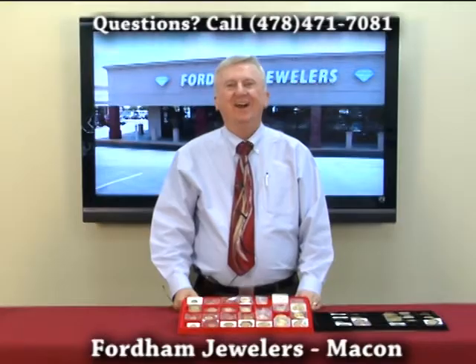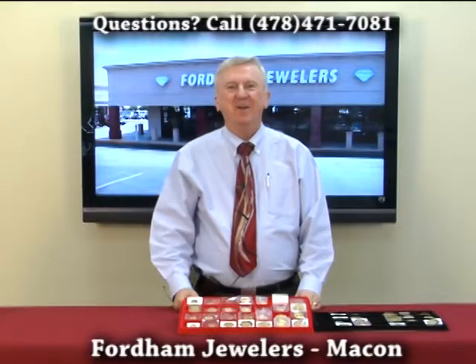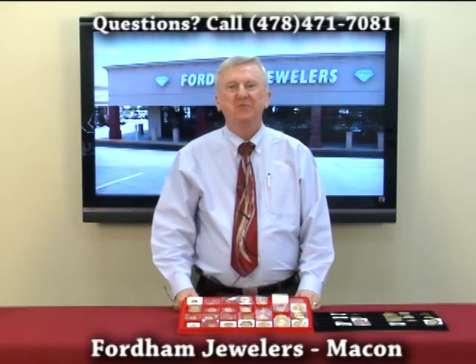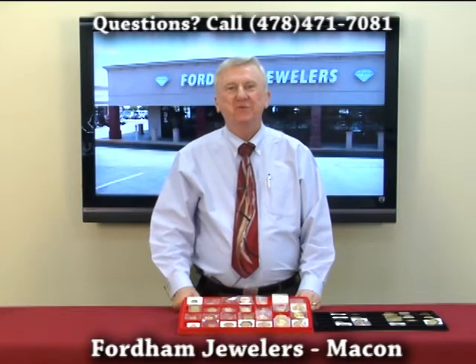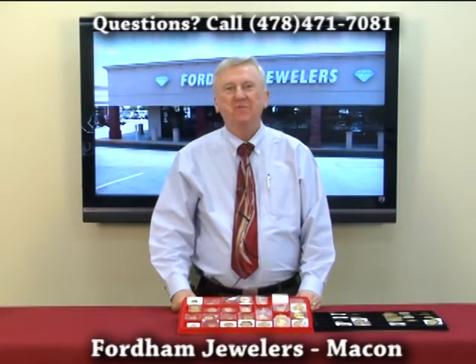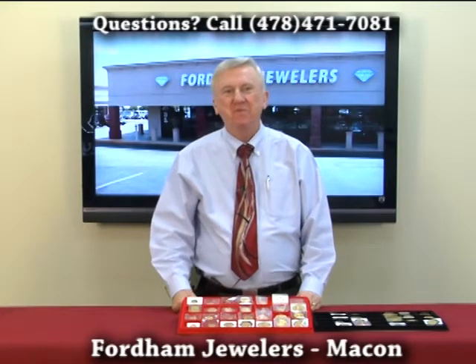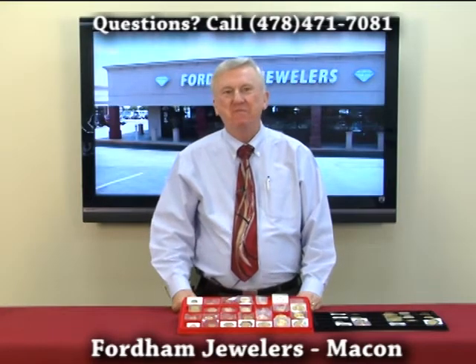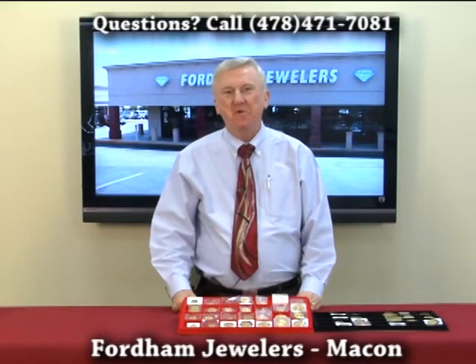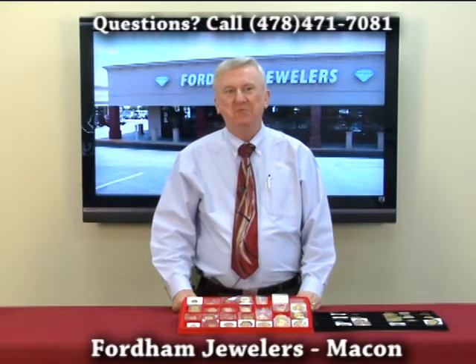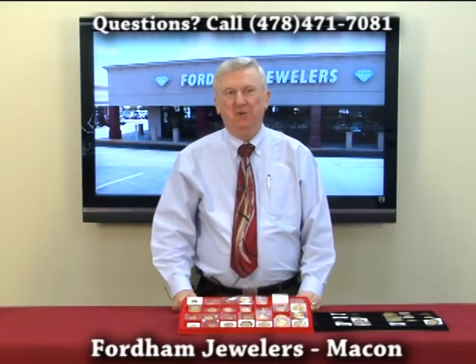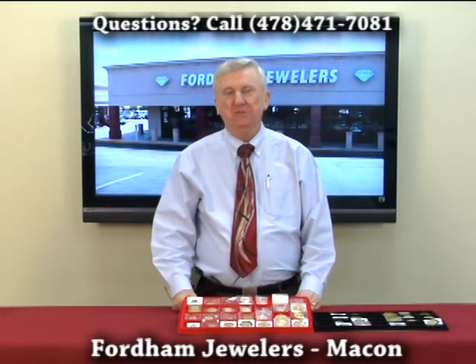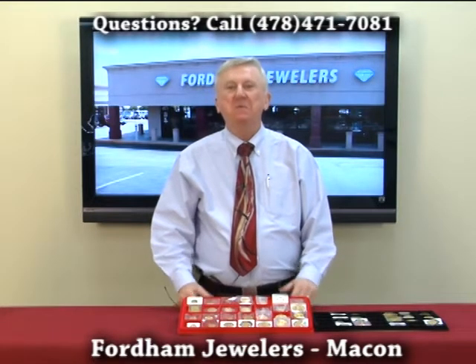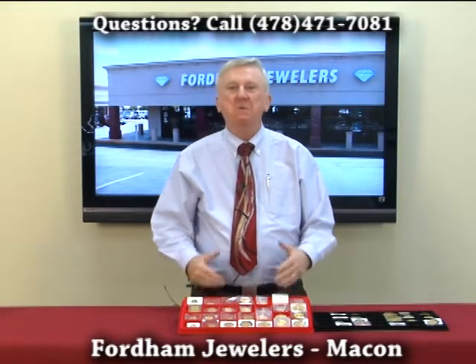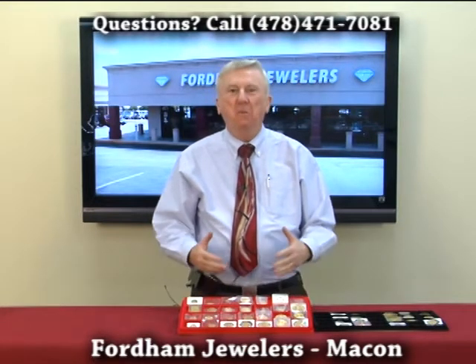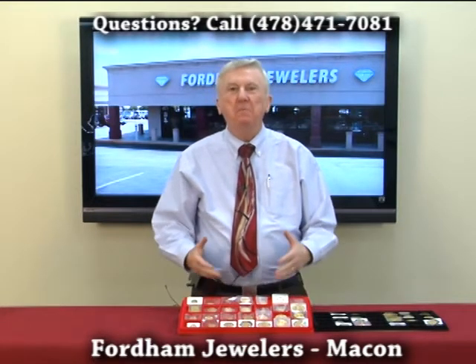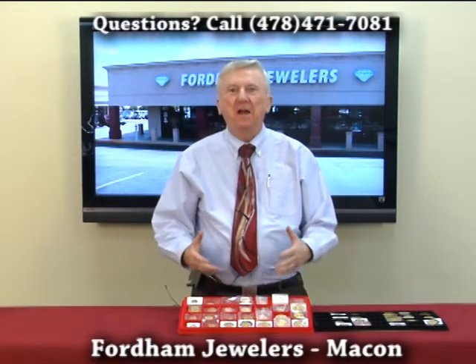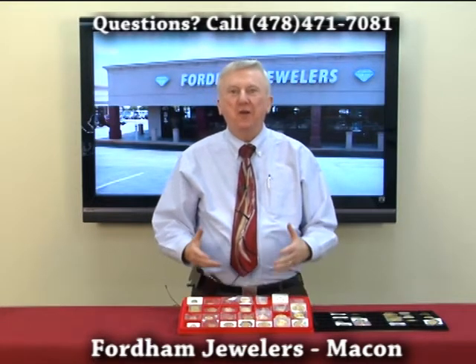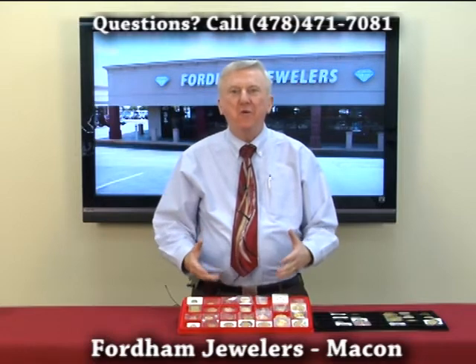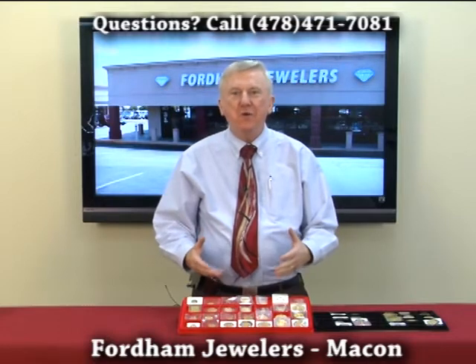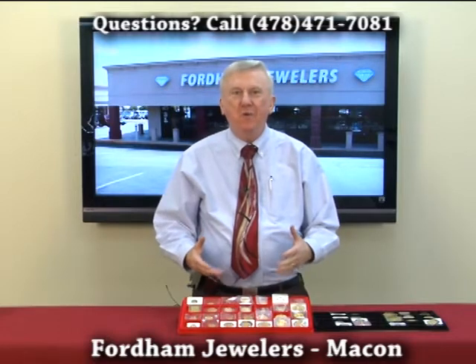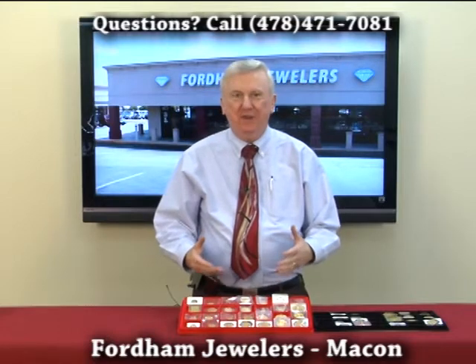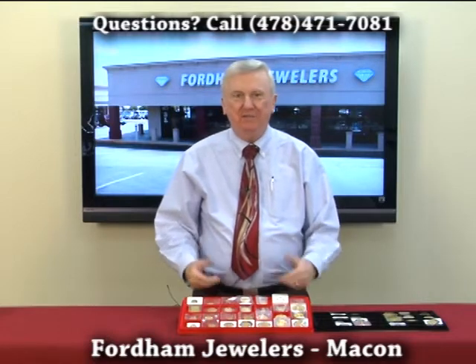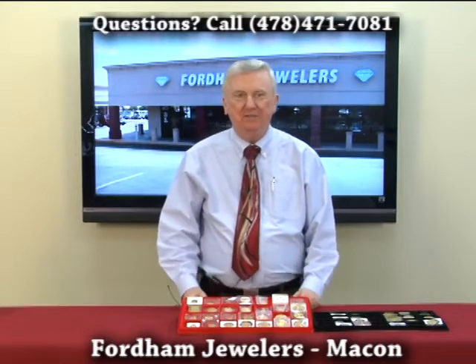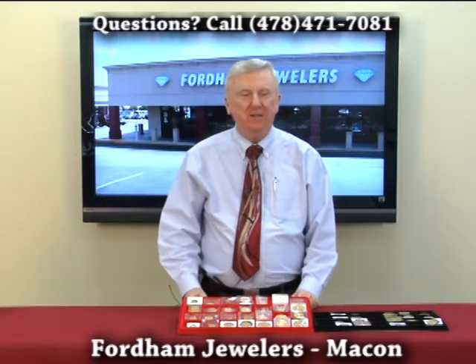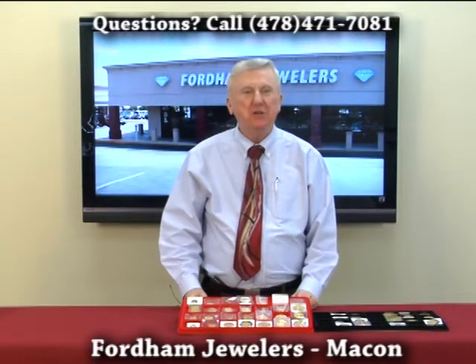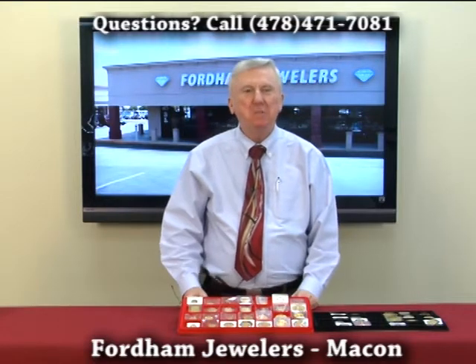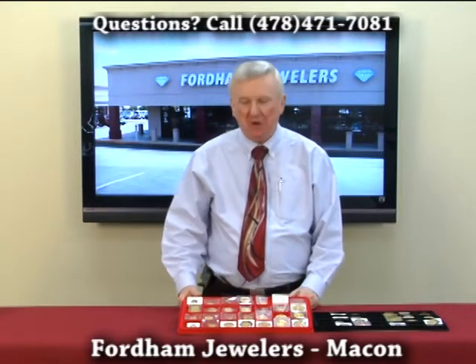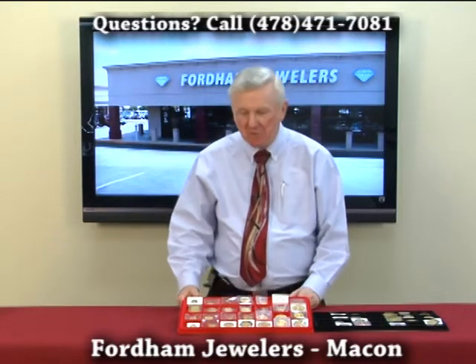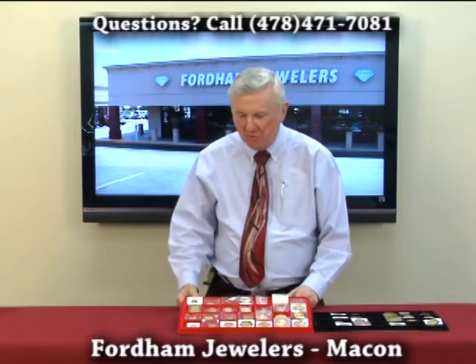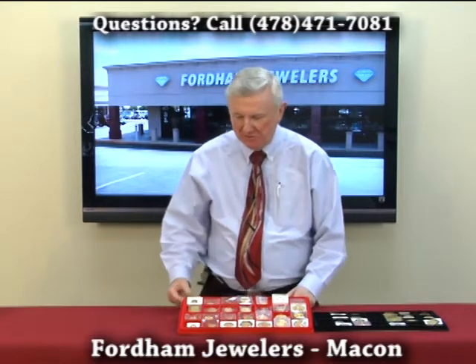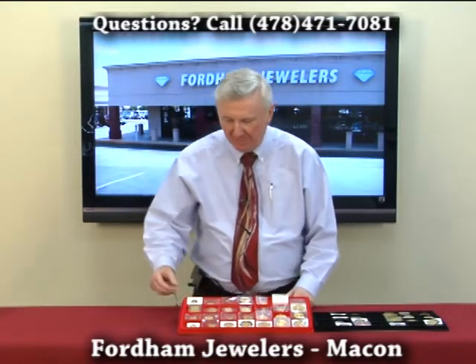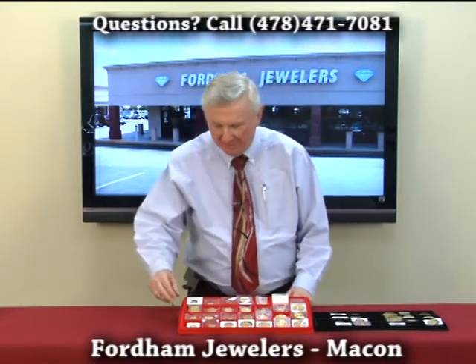I'm Charles Fordham of Fordham Jewelers. We buy gold coins, so let's talk about gold coins a little bit.